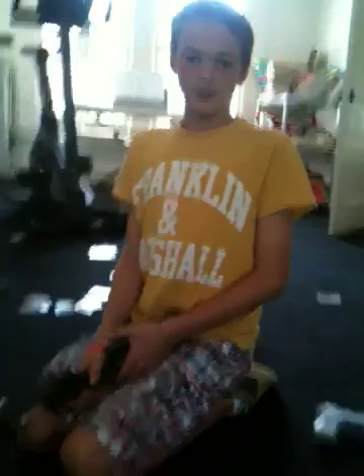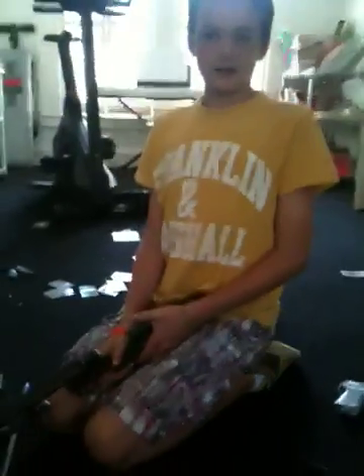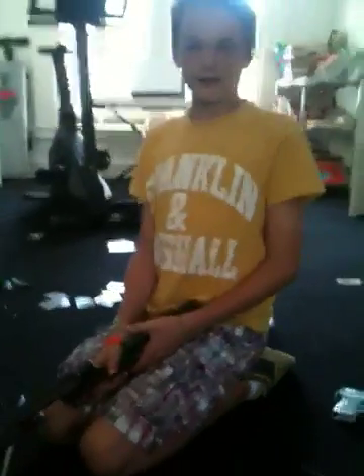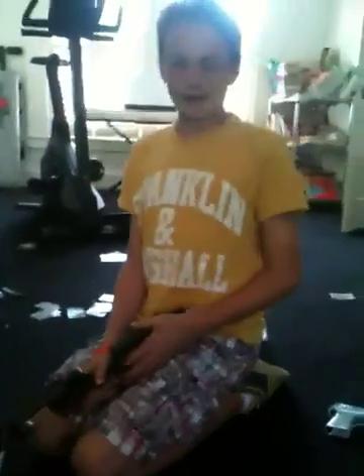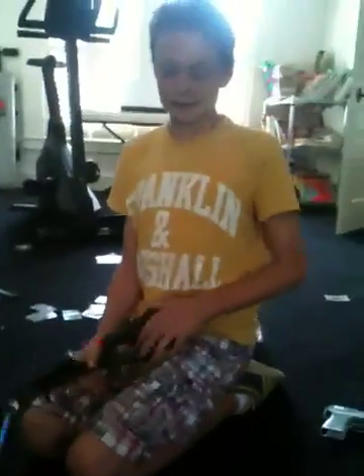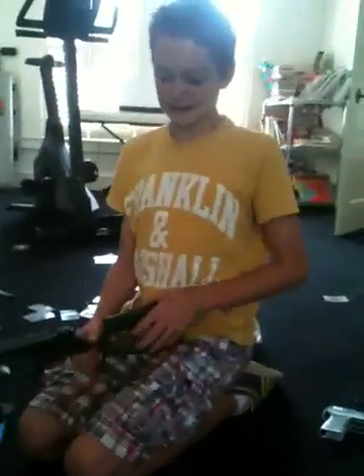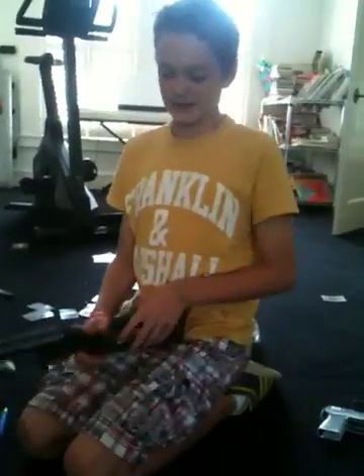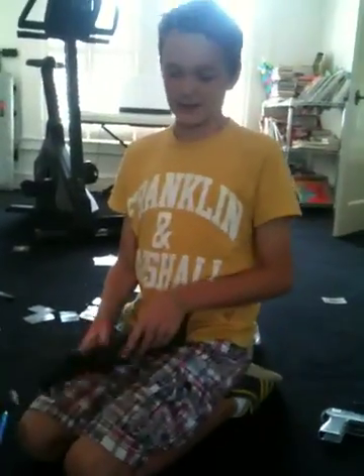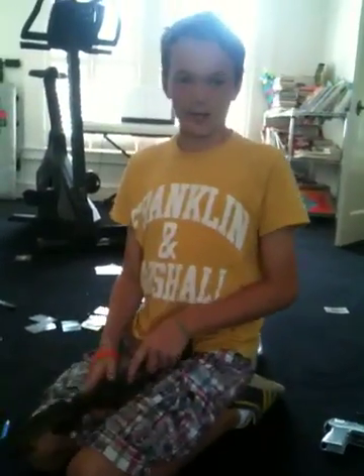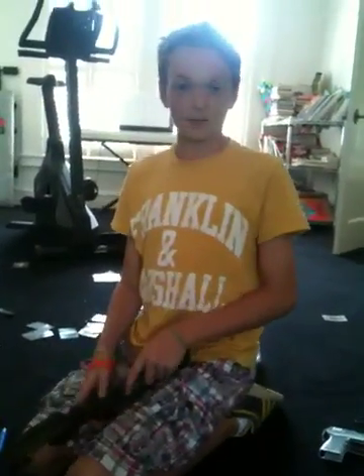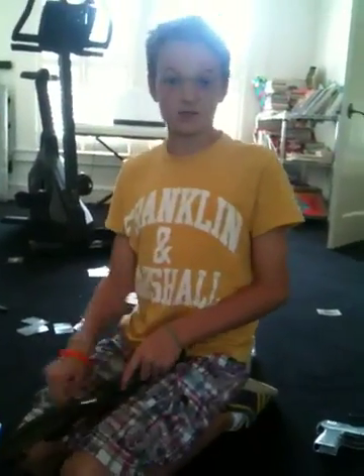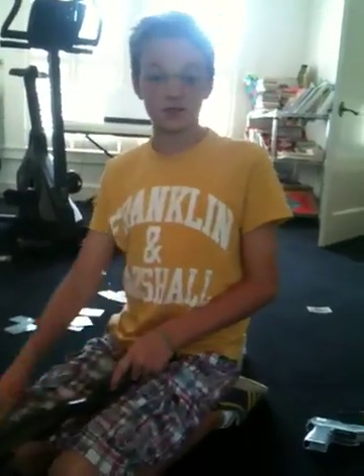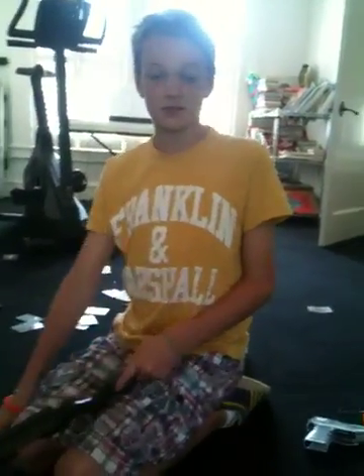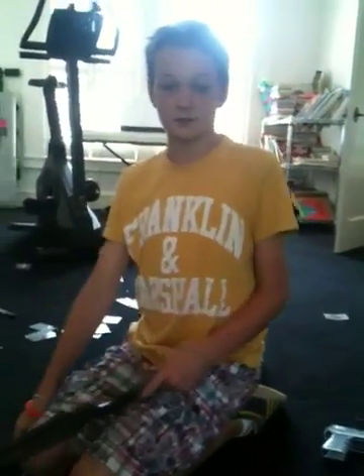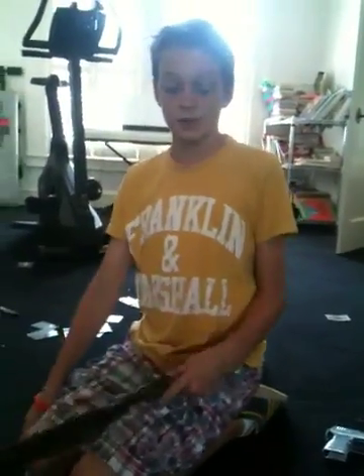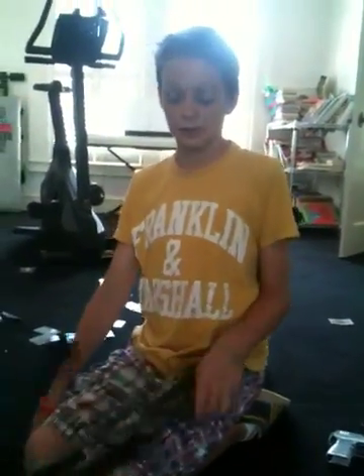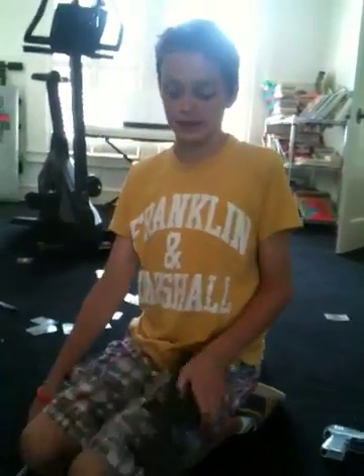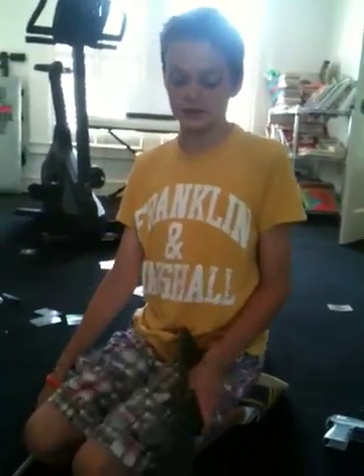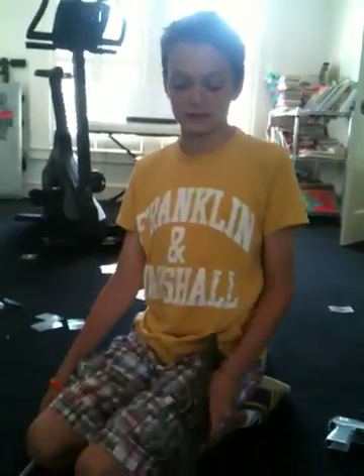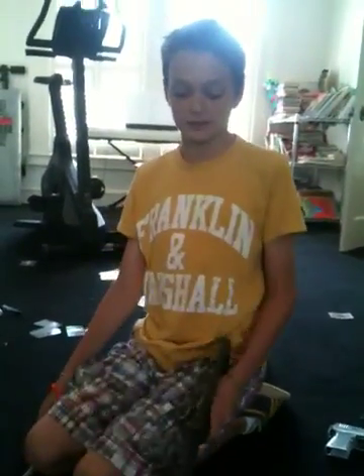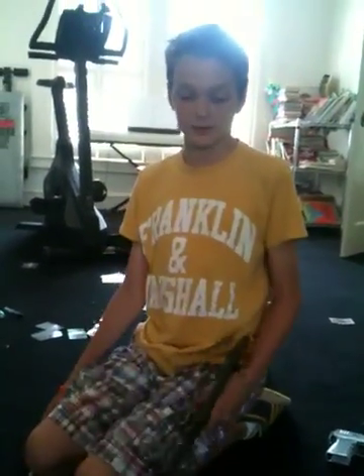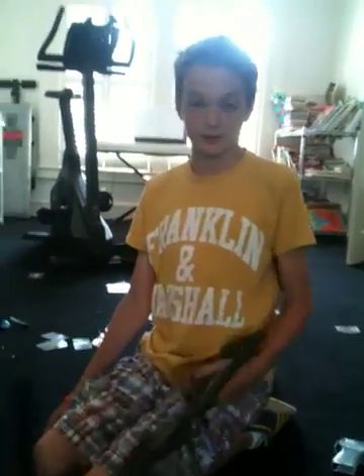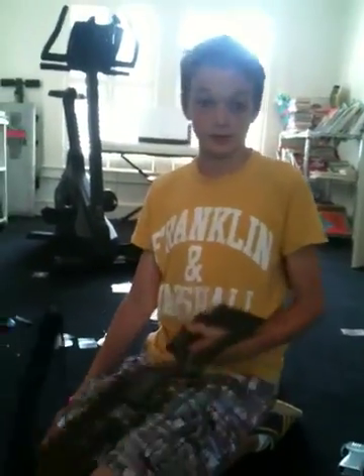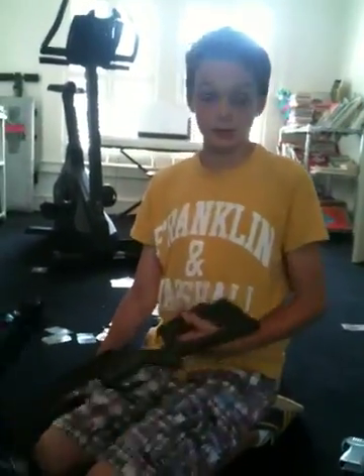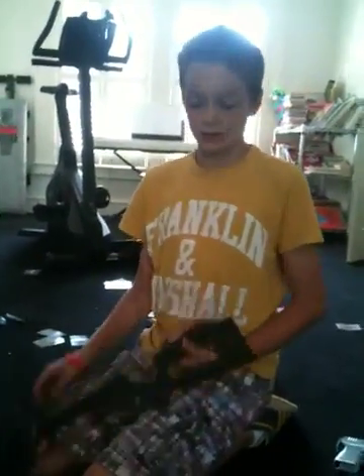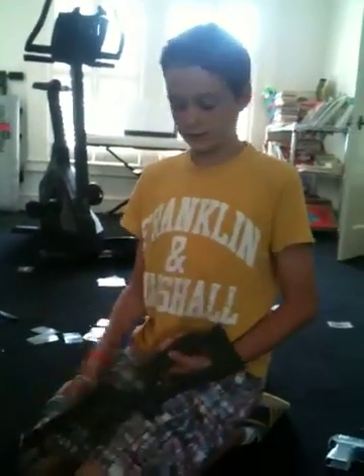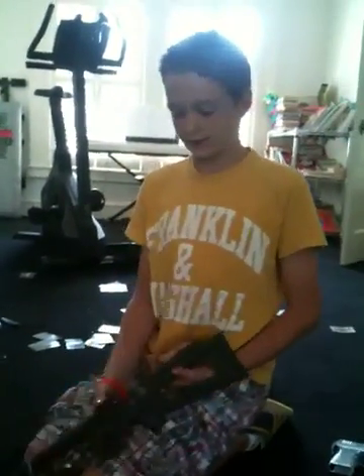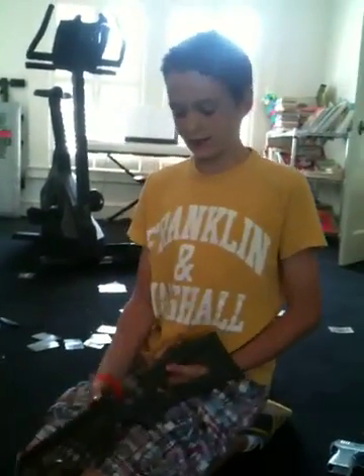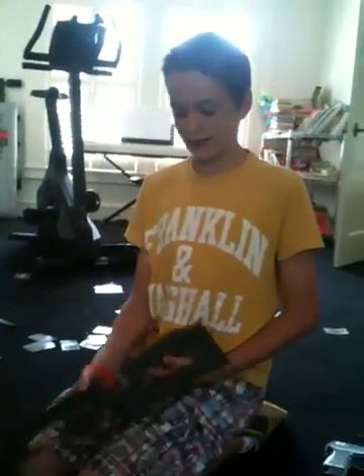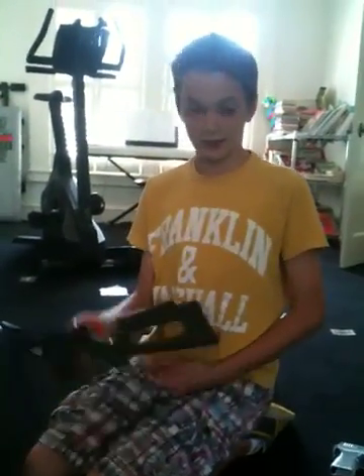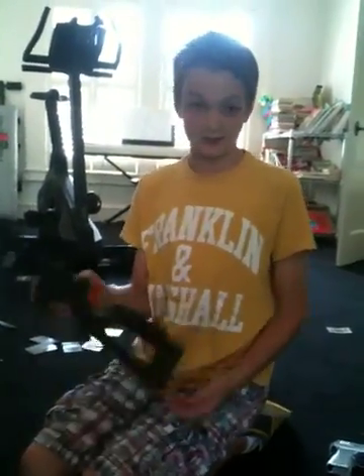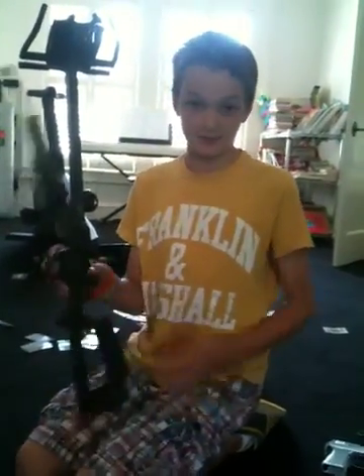Hi, Hamilton here, and I'm going to show you some cool things you can do with a crossbow.